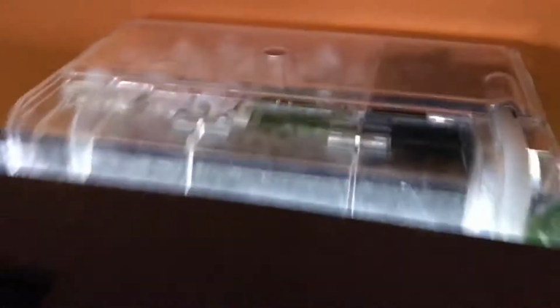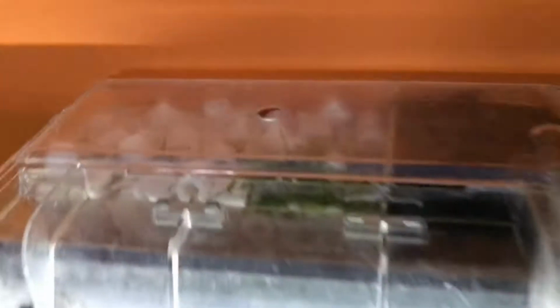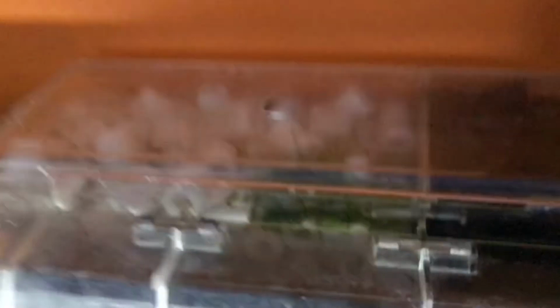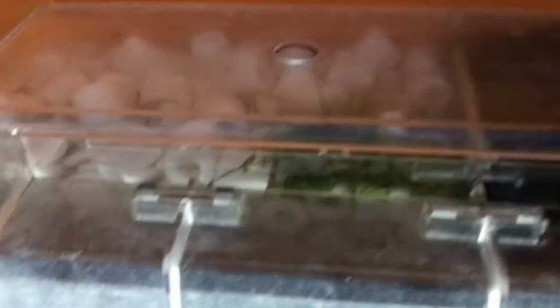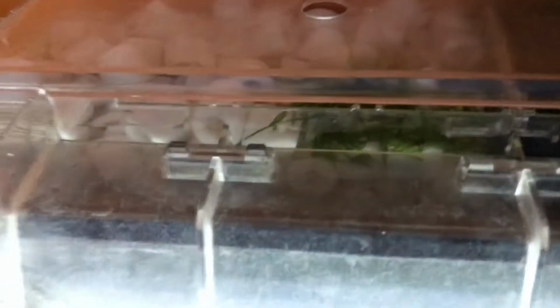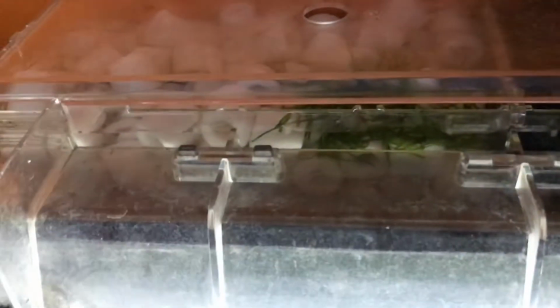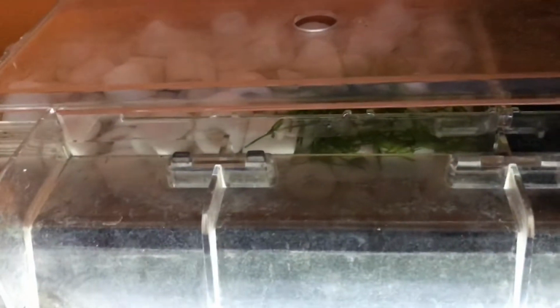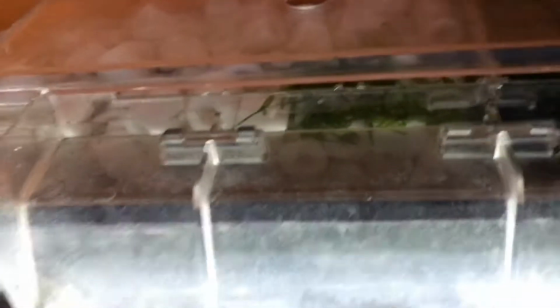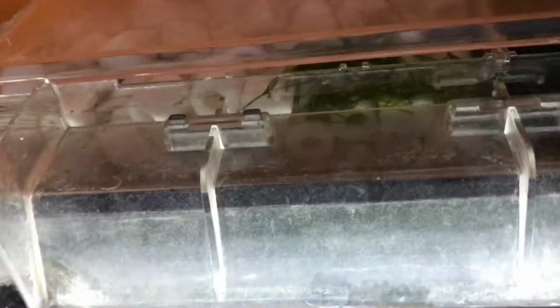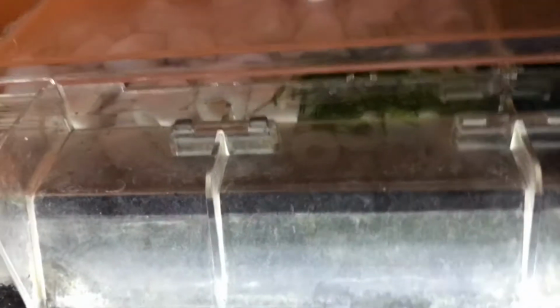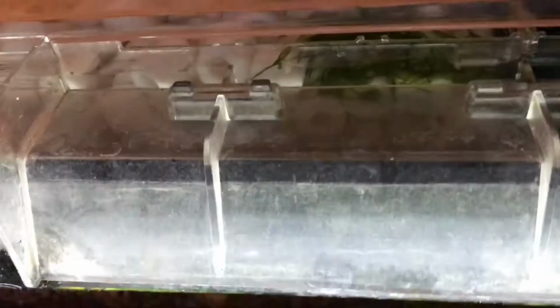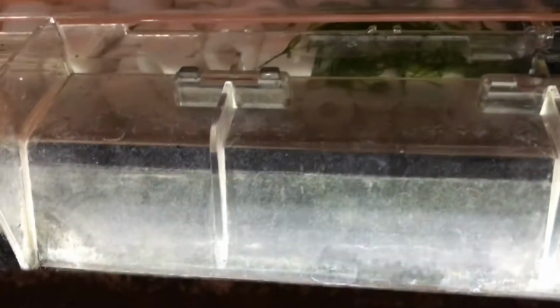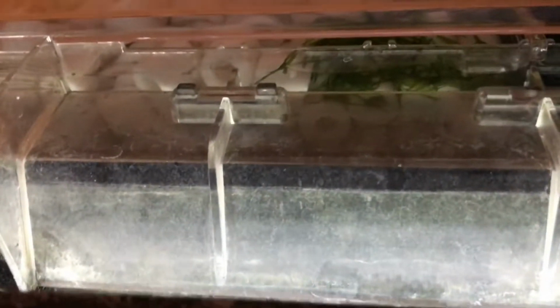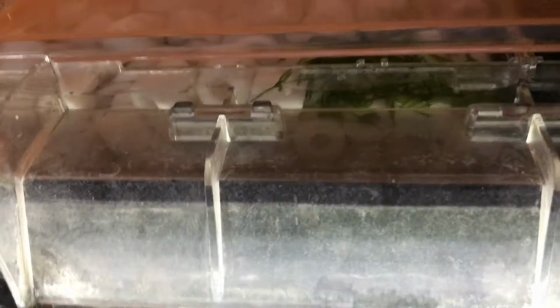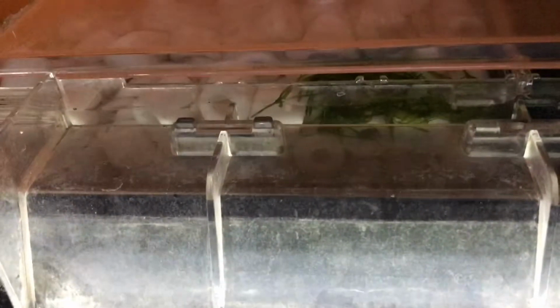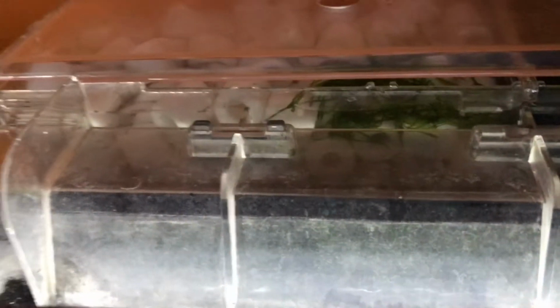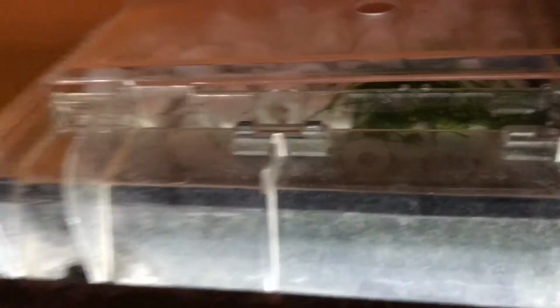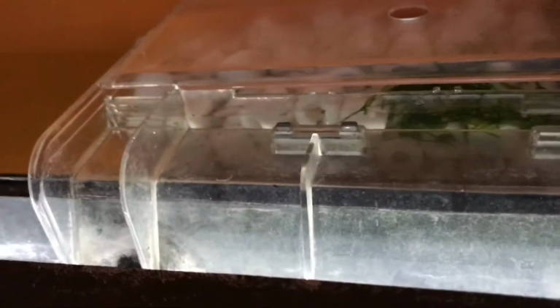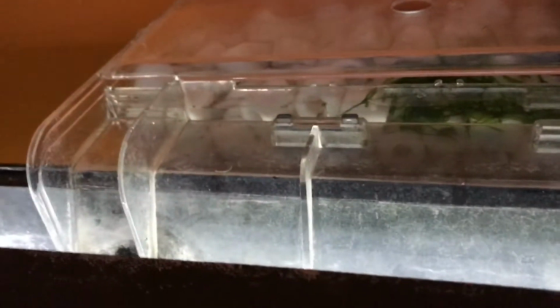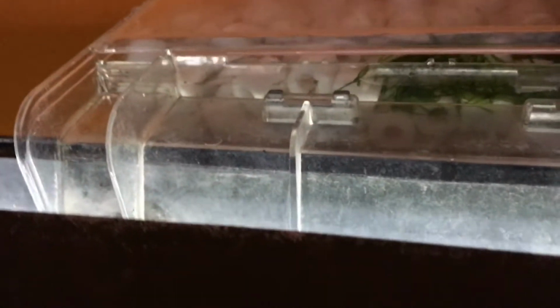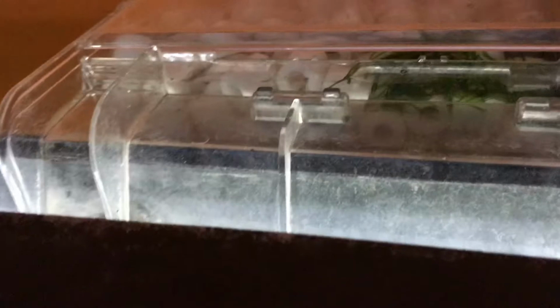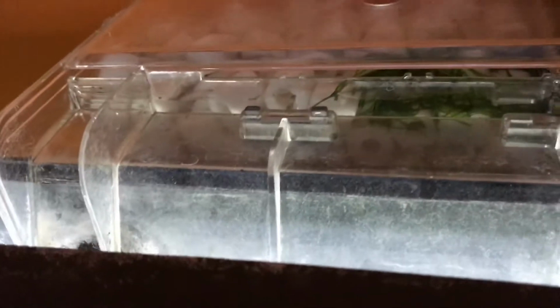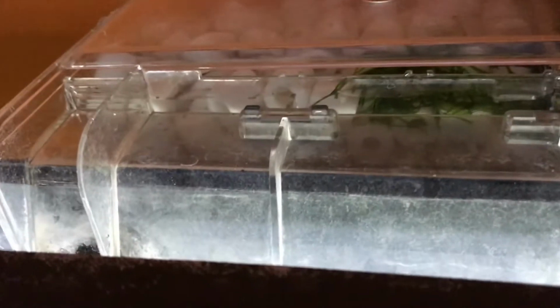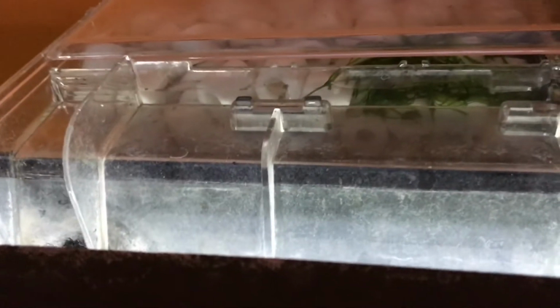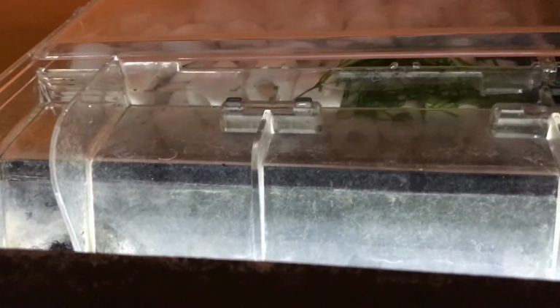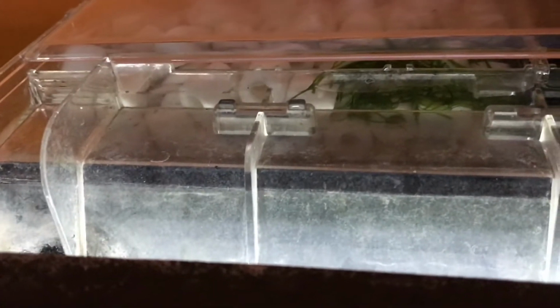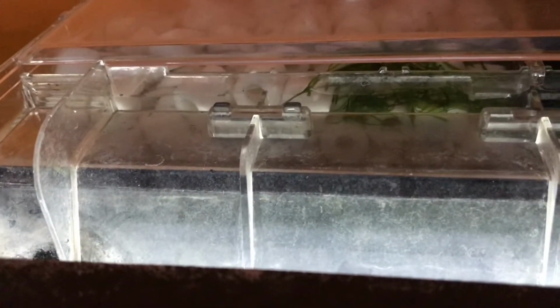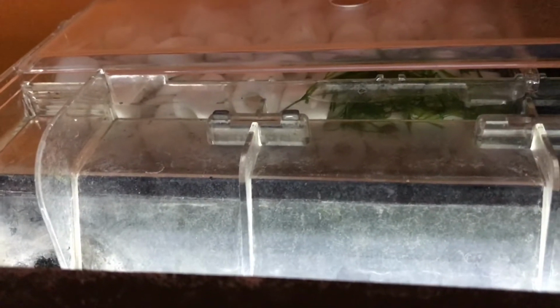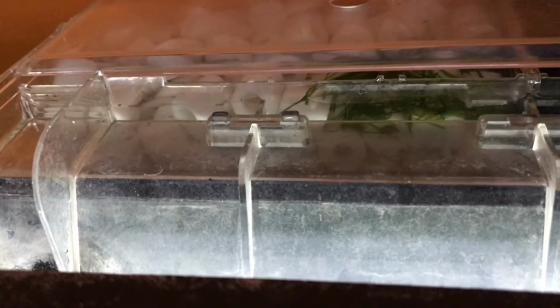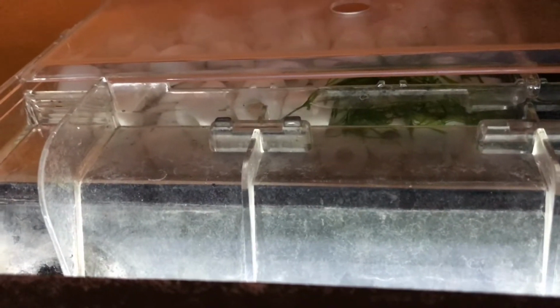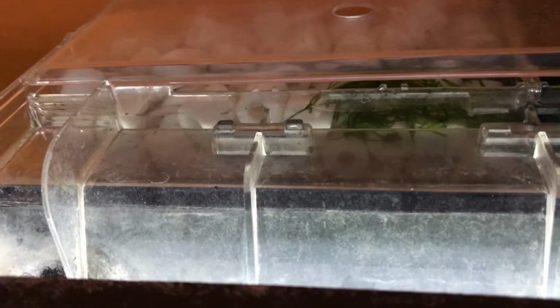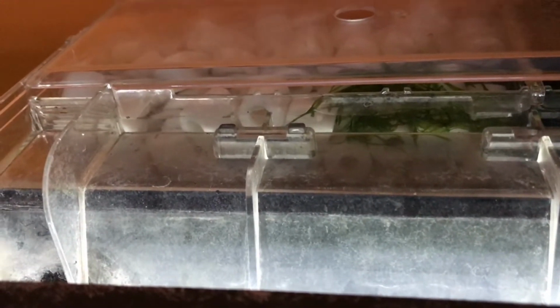There's also this little breeder box, which could be another option, but I'd recommend this only really for killifish.